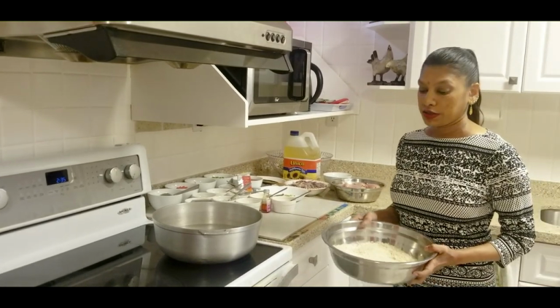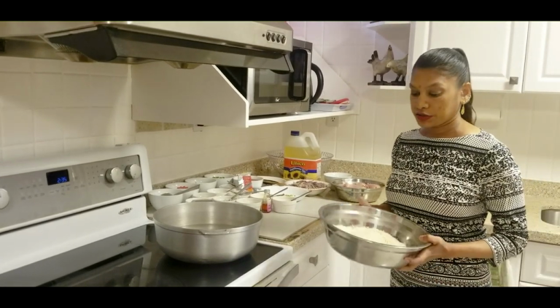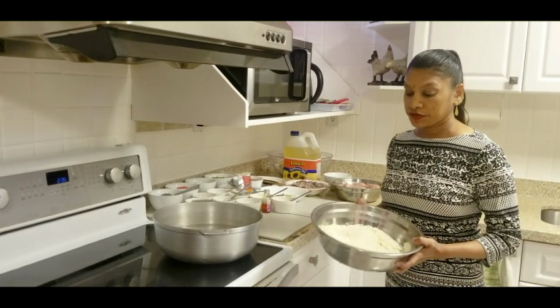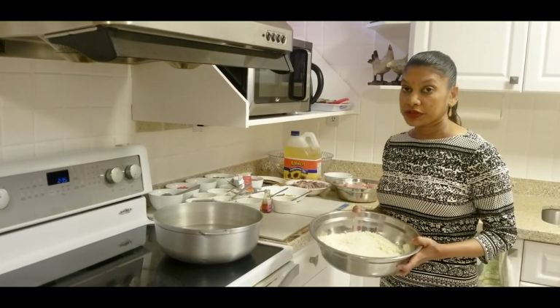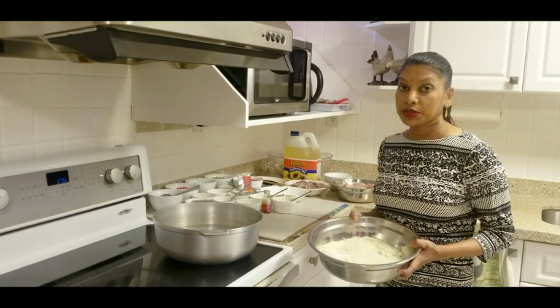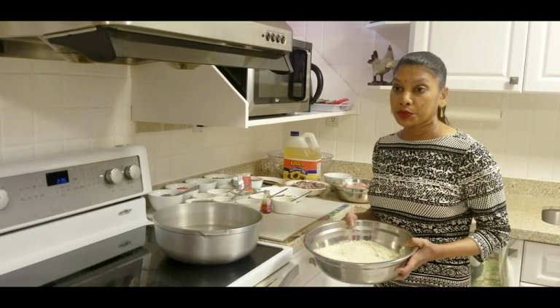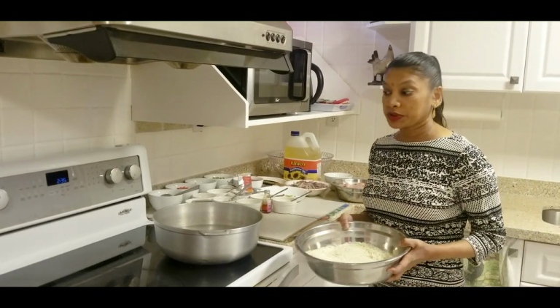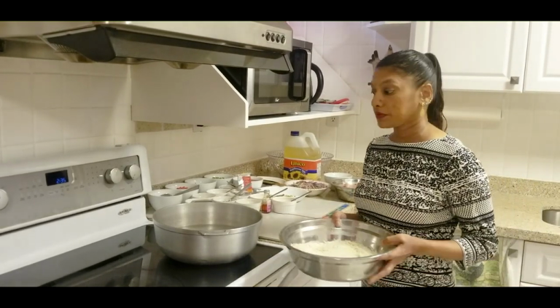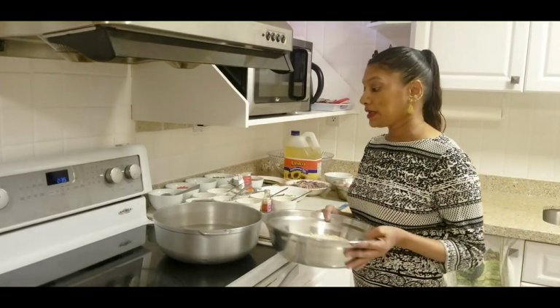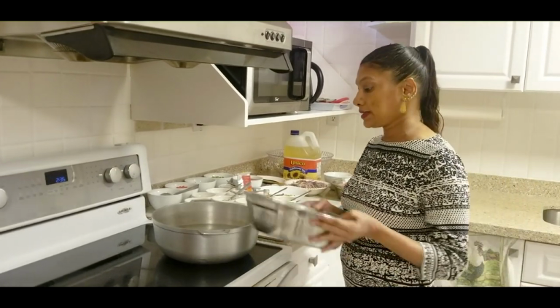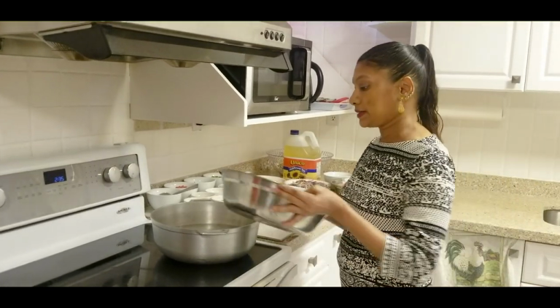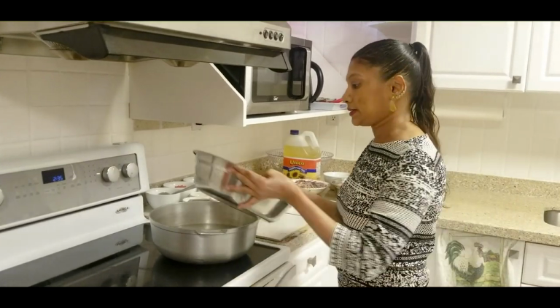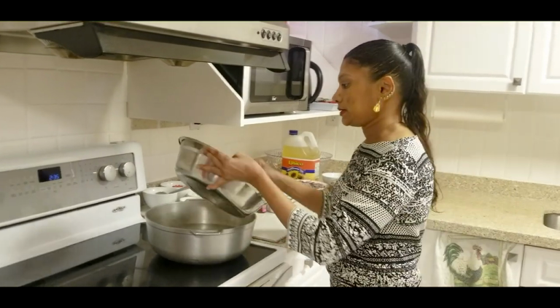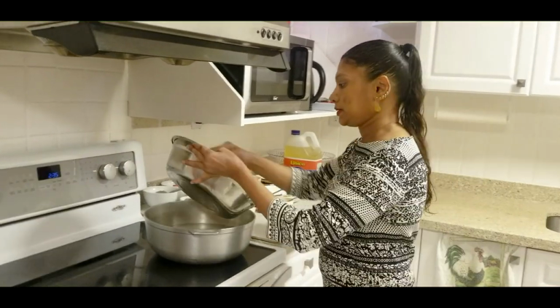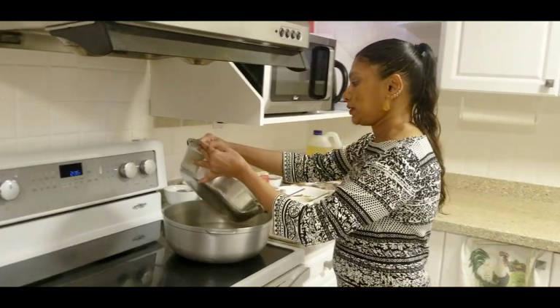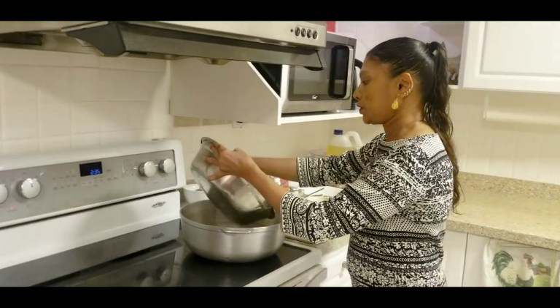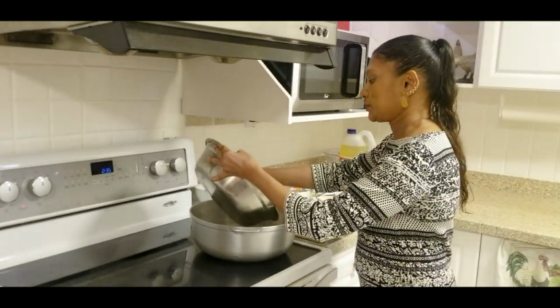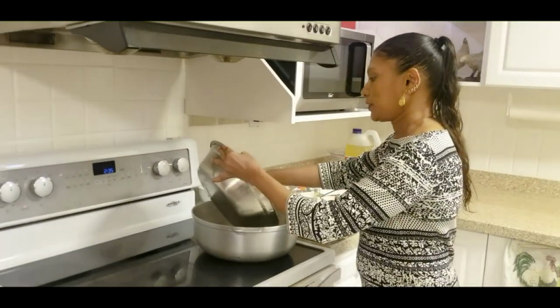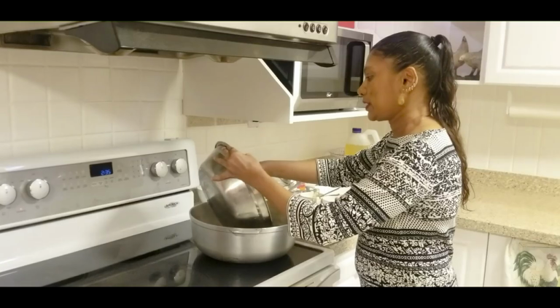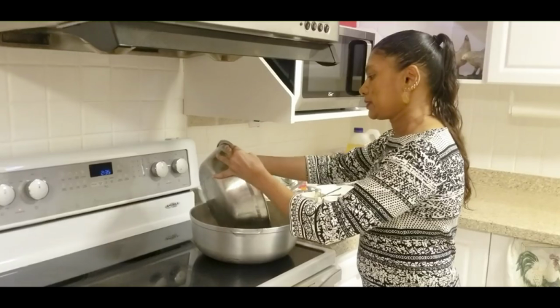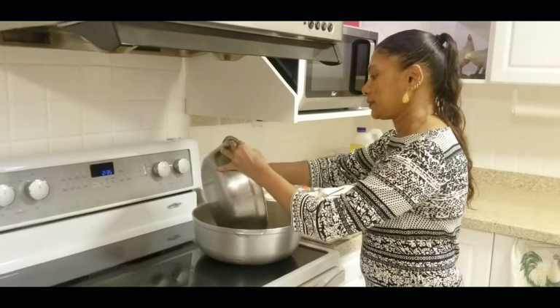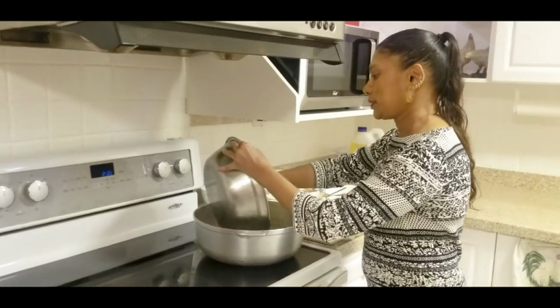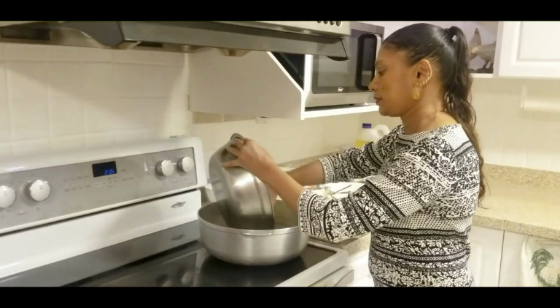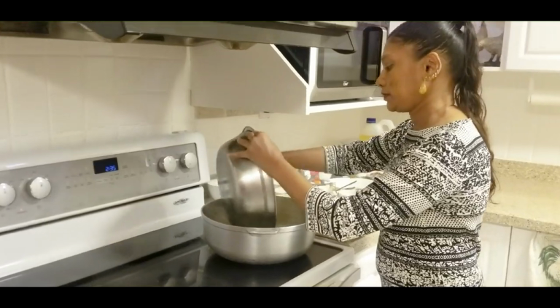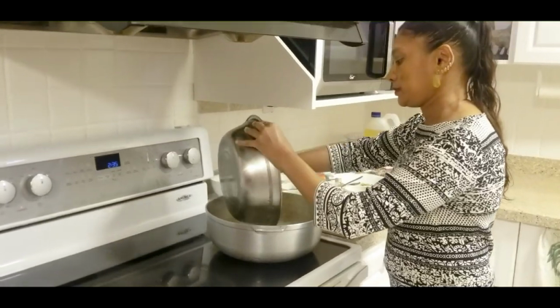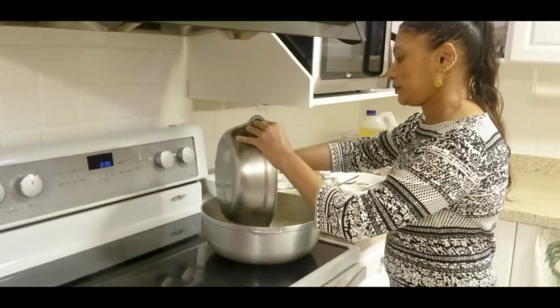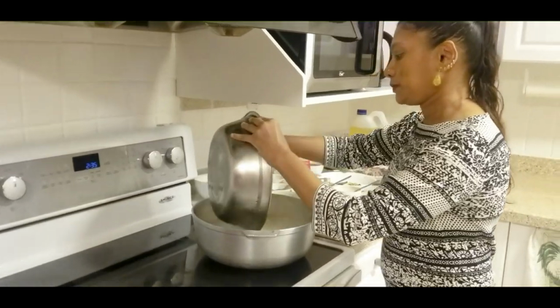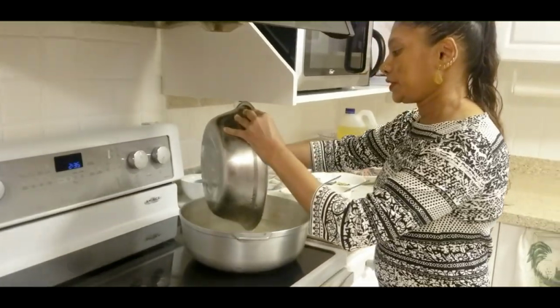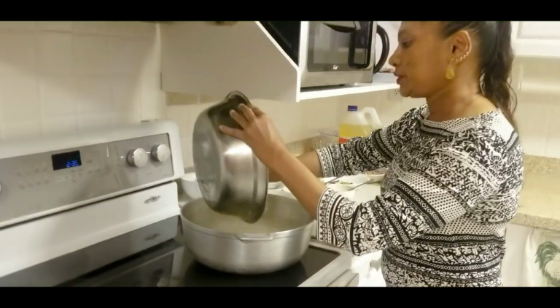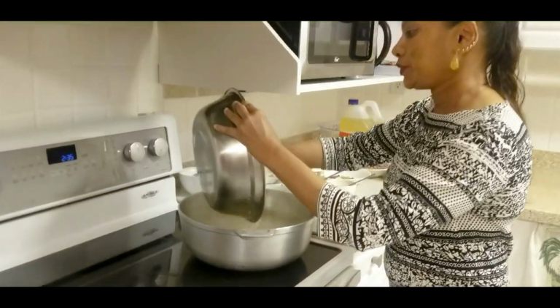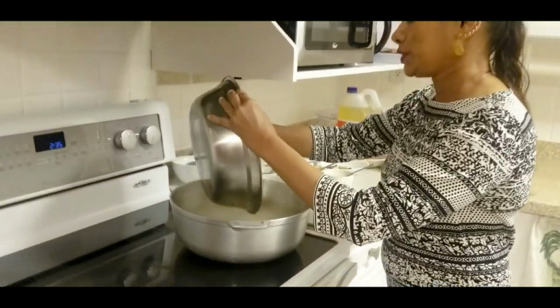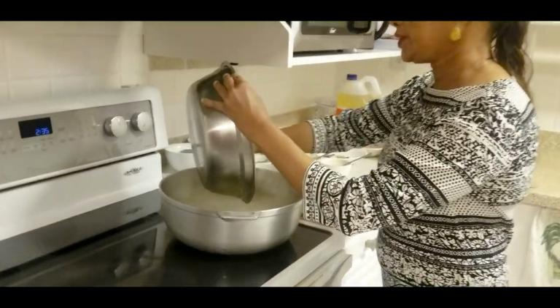So first I'm going to boil the rice. I washed my rice and I'm going to put it to boil now.